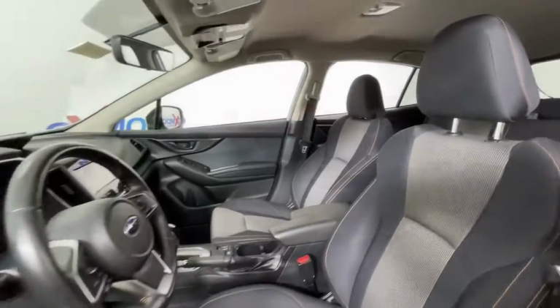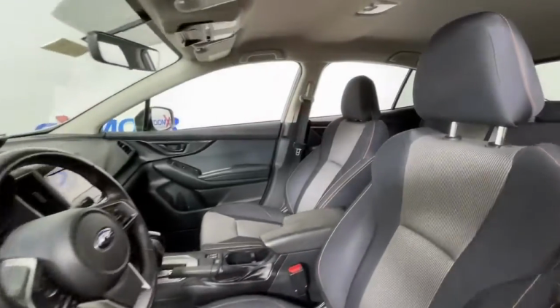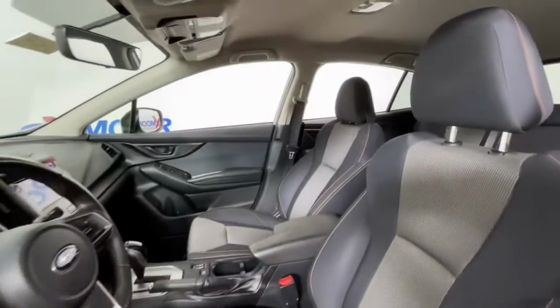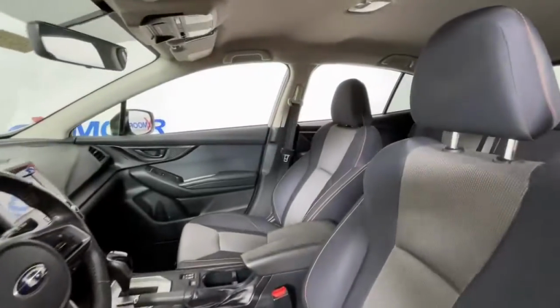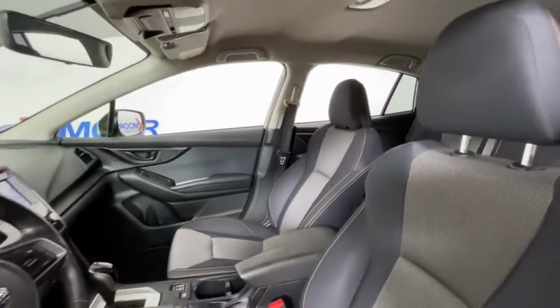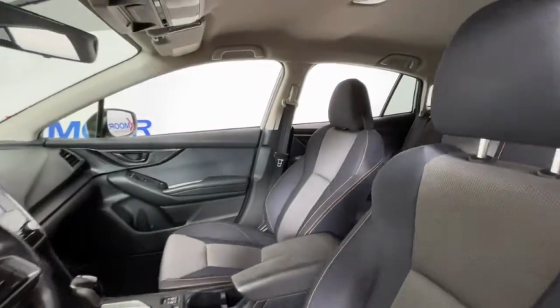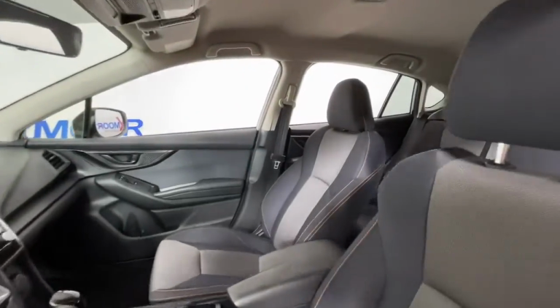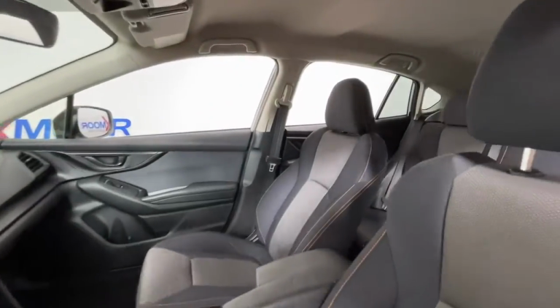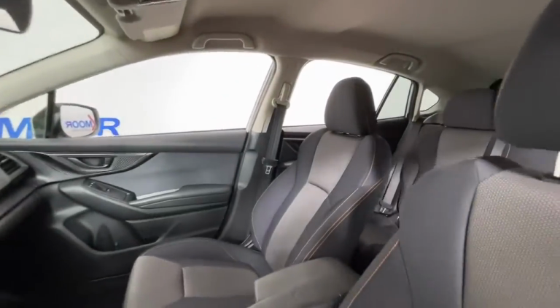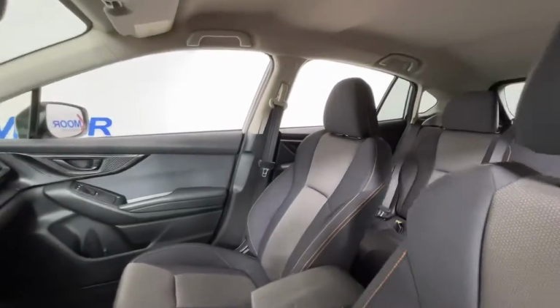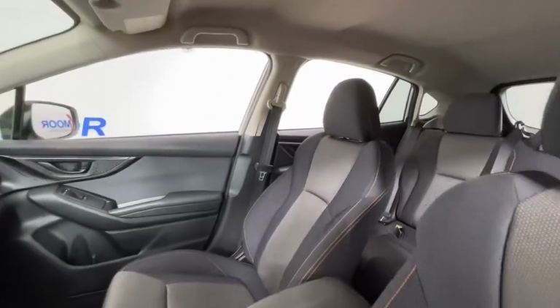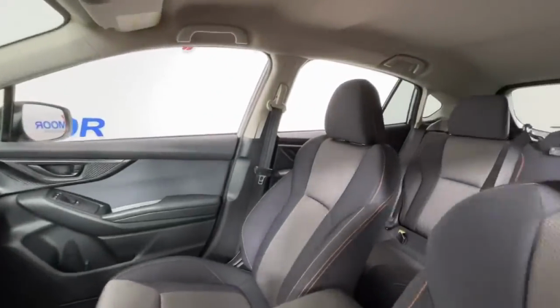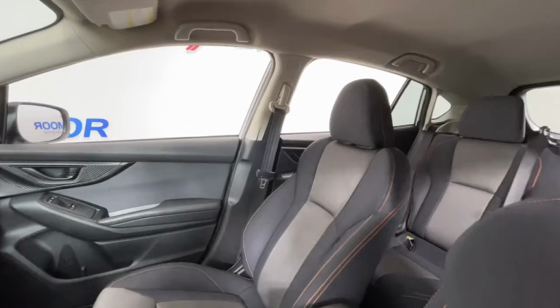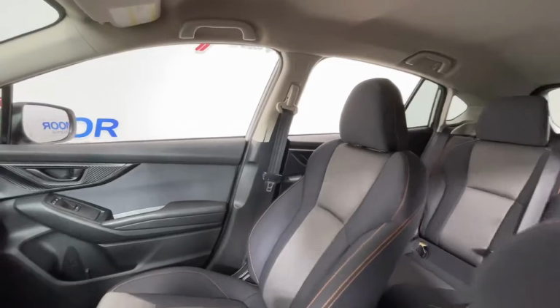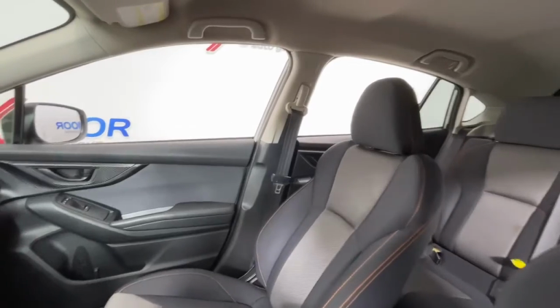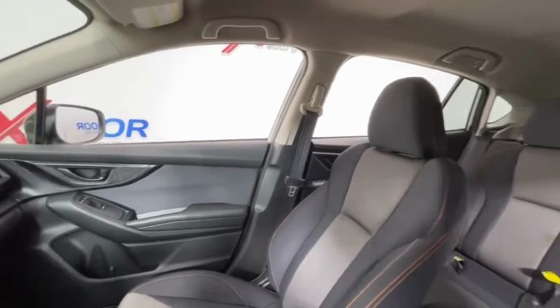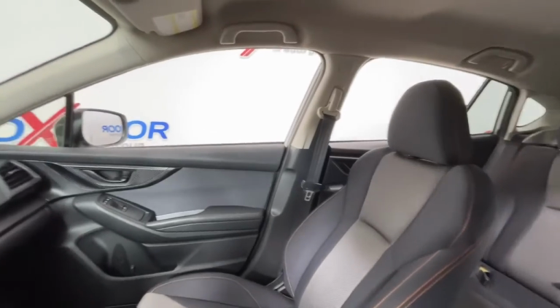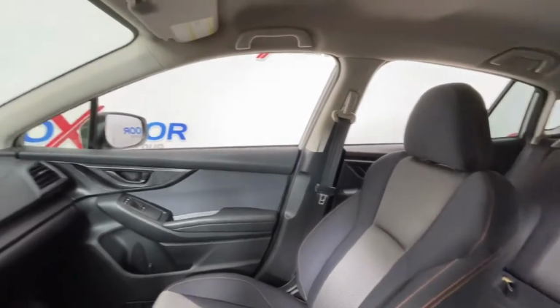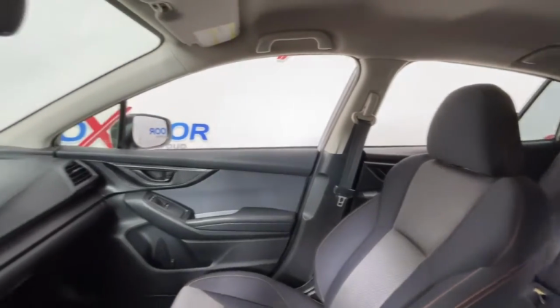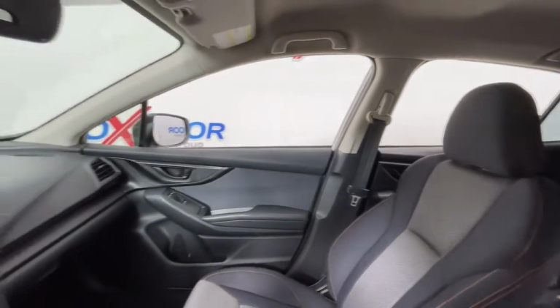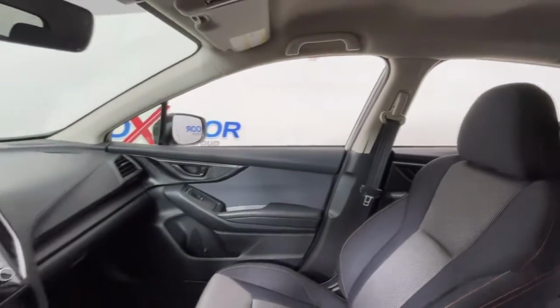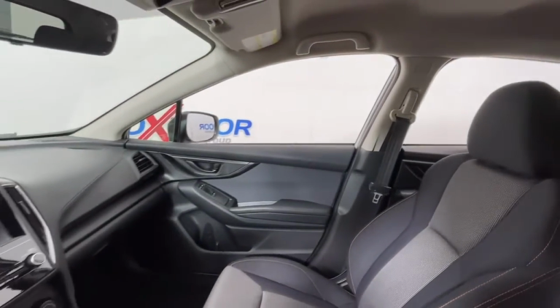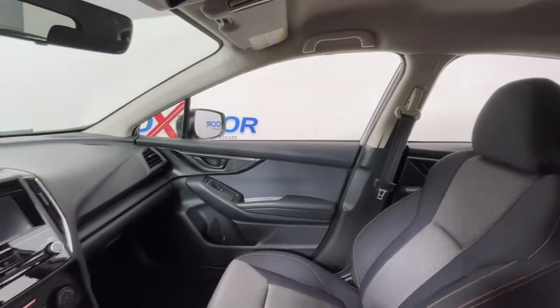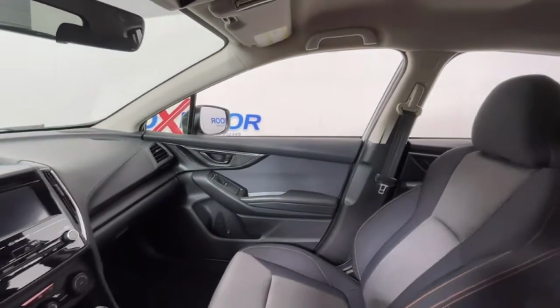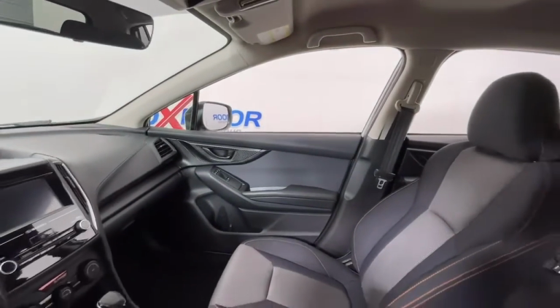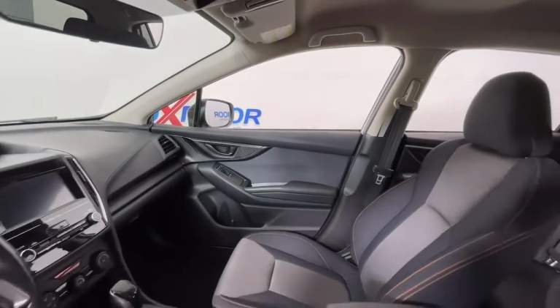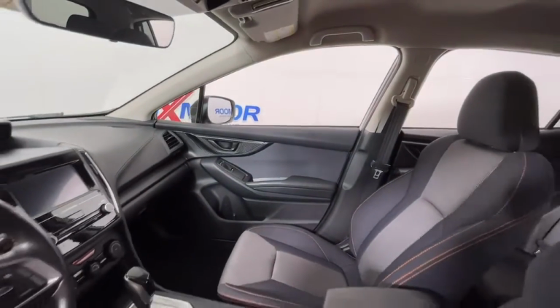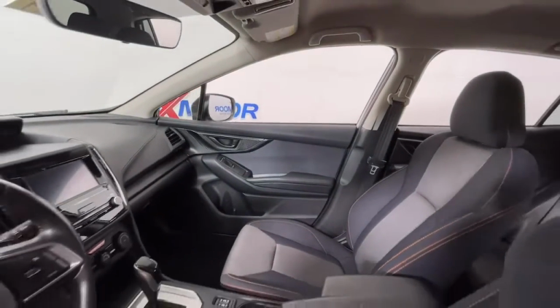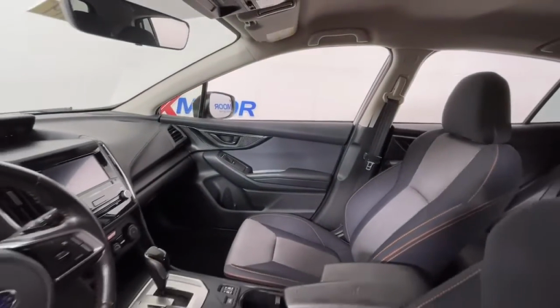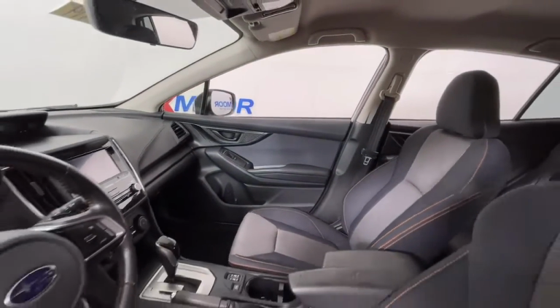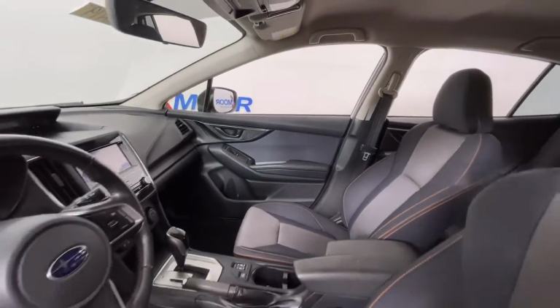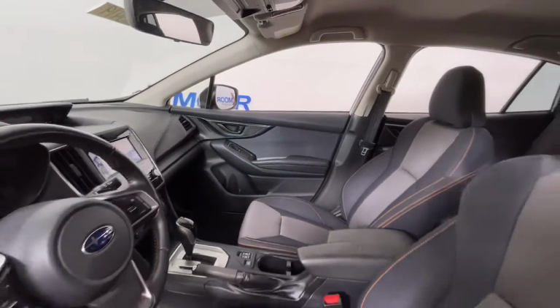This all-wheel drive compact crossover gives you the advantages of an SUV, but drives like a comfortable sedan.